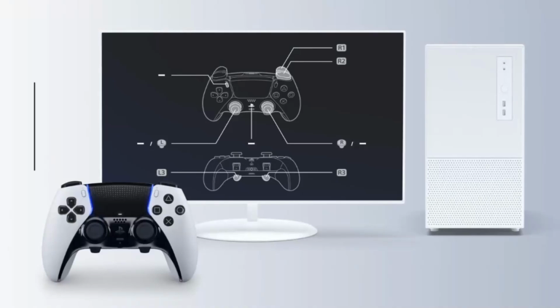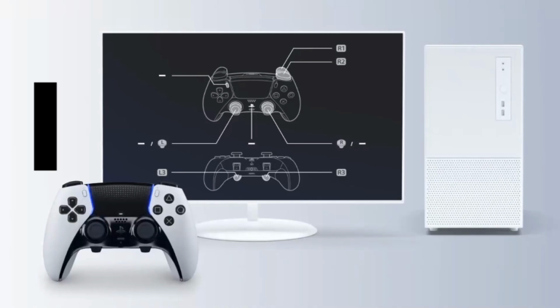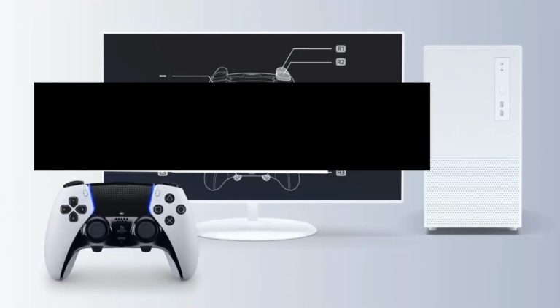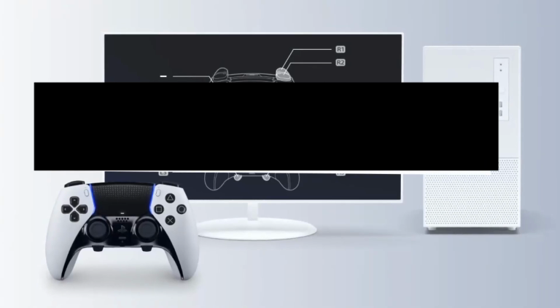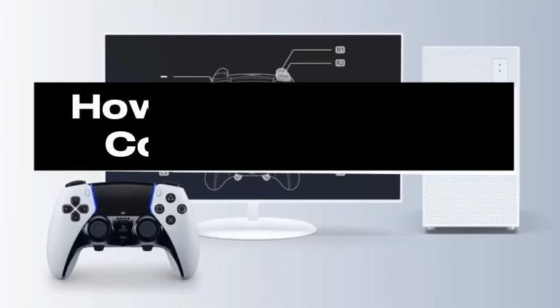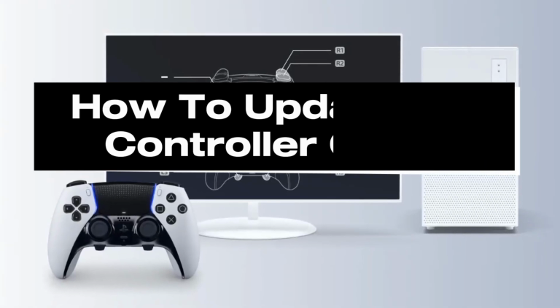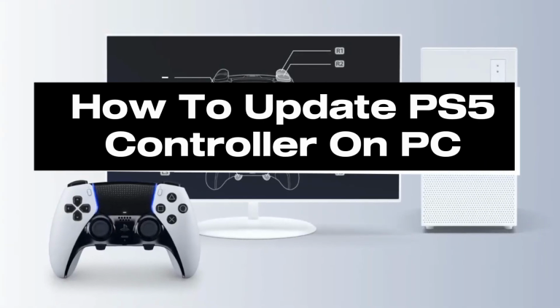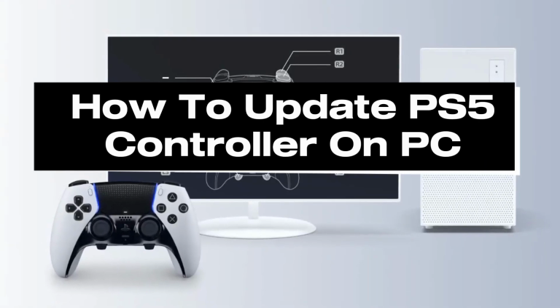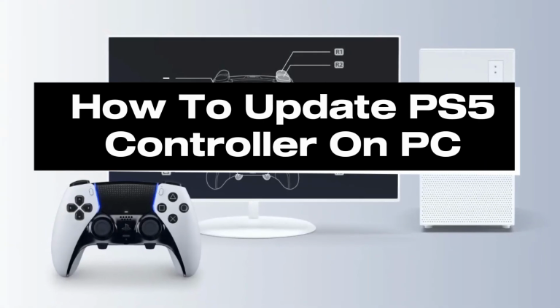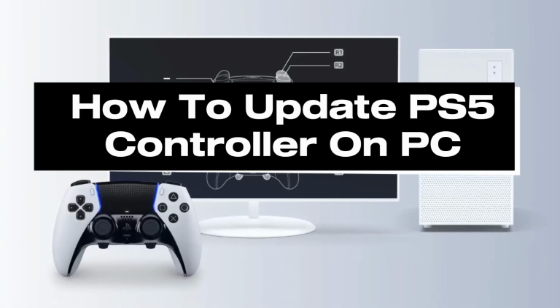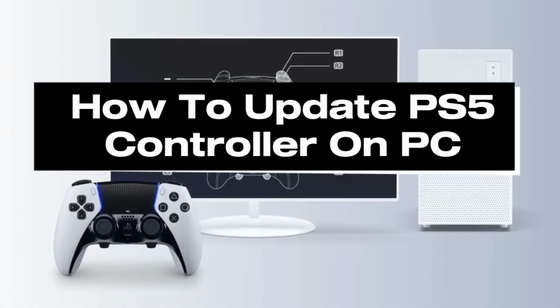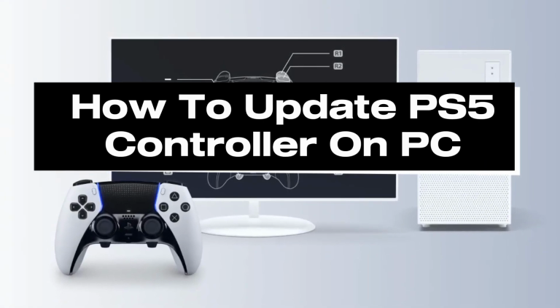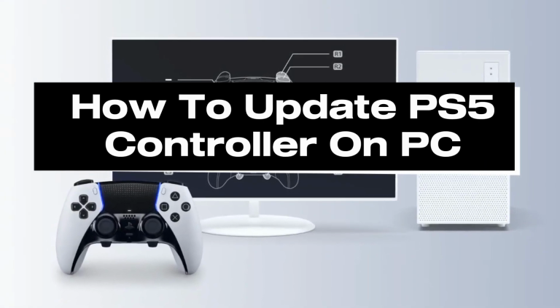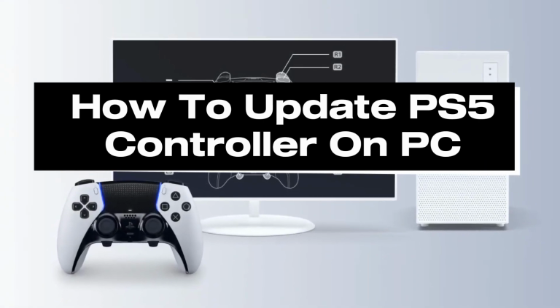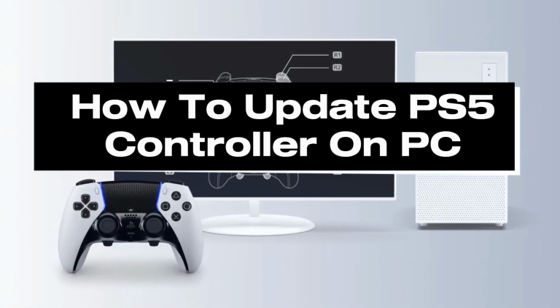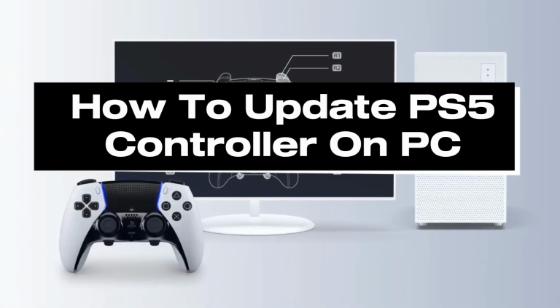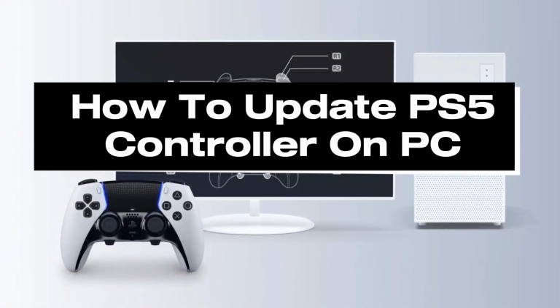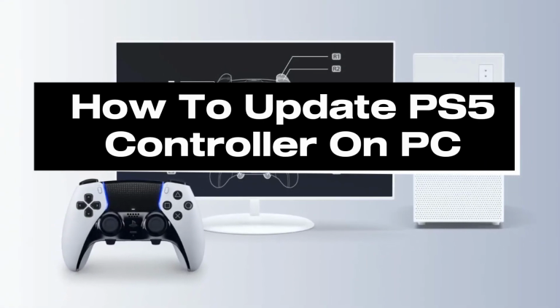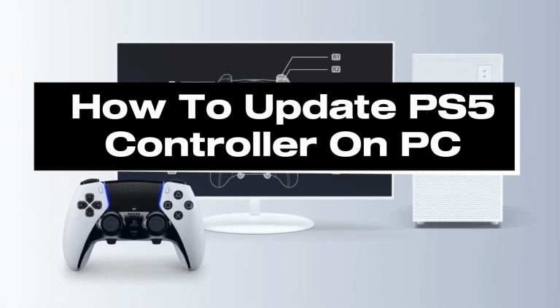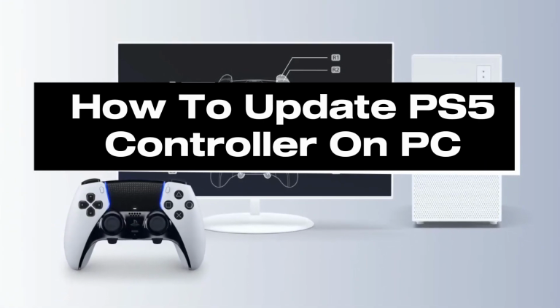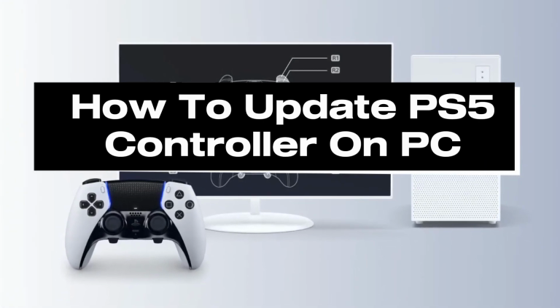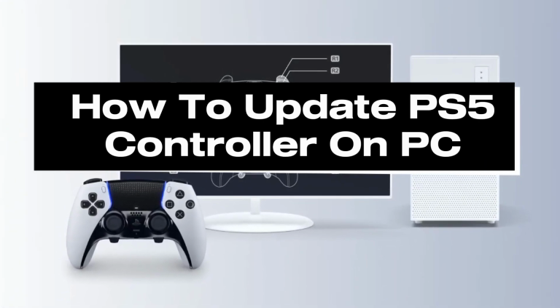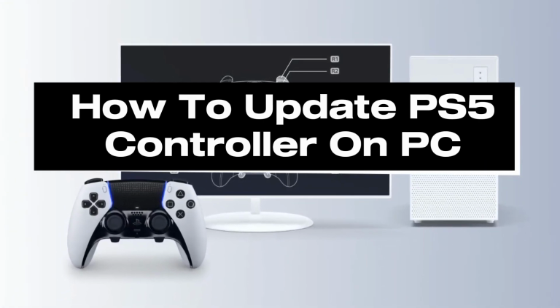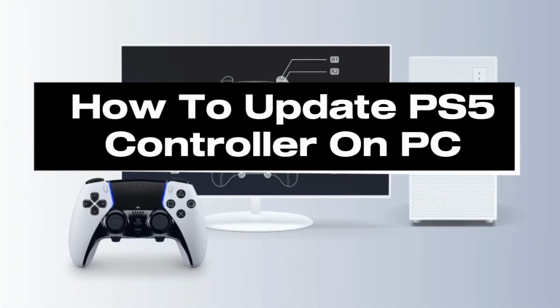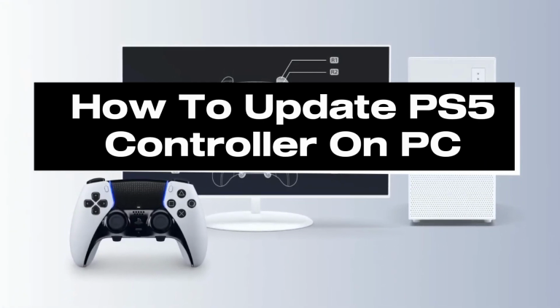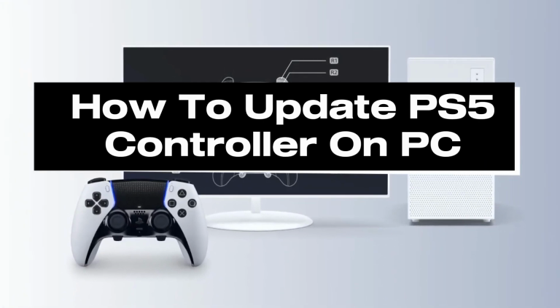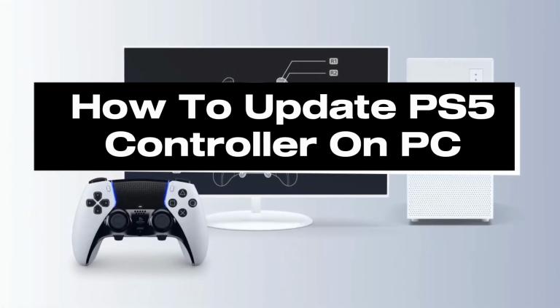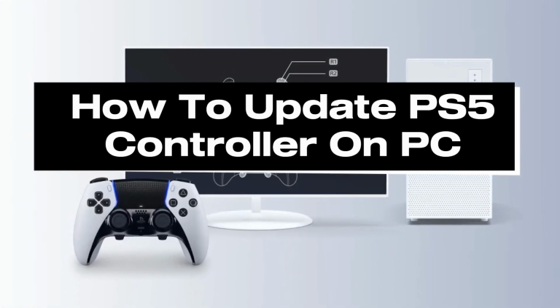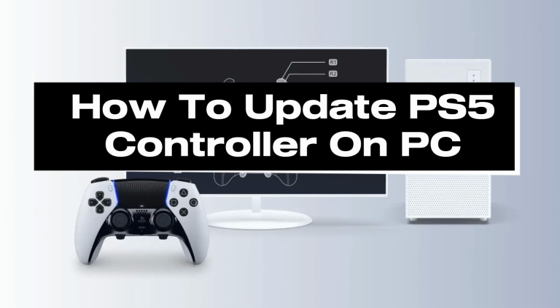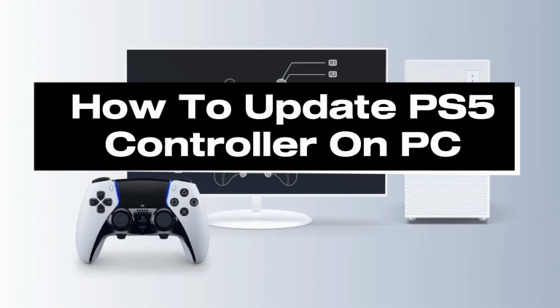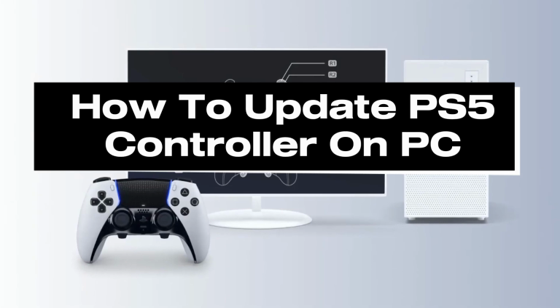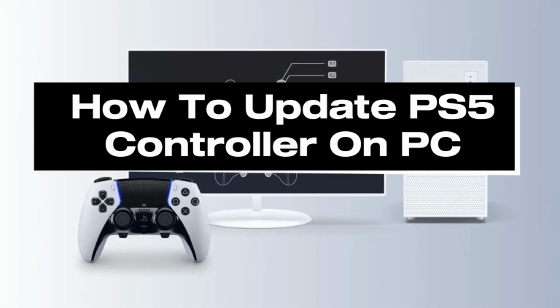In this guide I'll show you how to update your PS5 controller to the latest firmware version on PC.